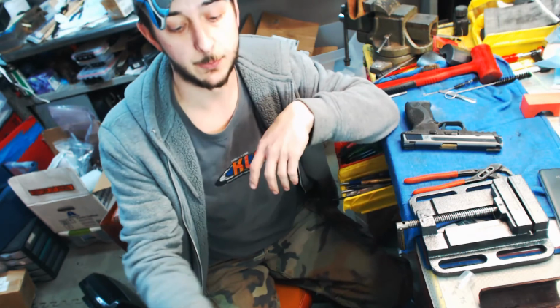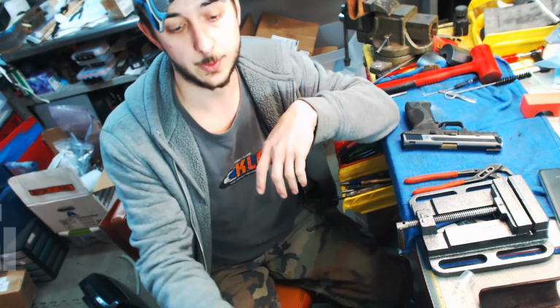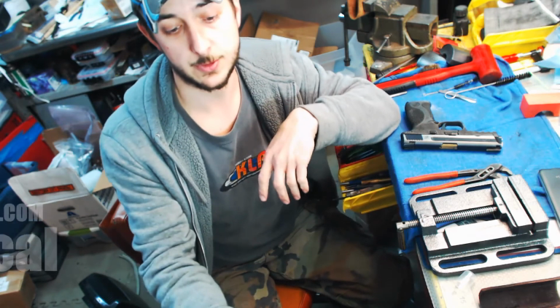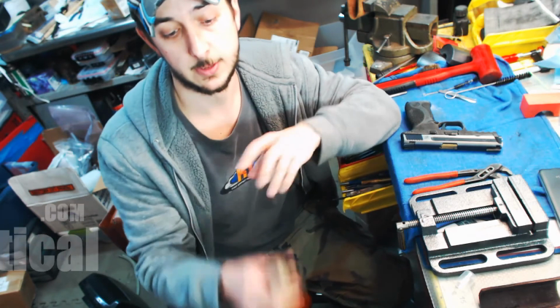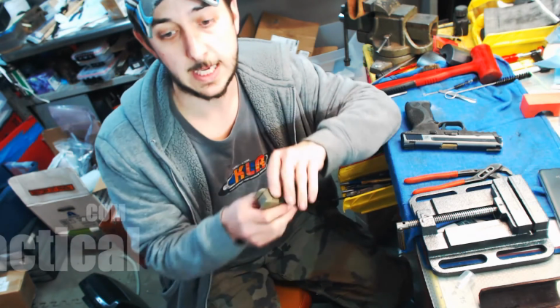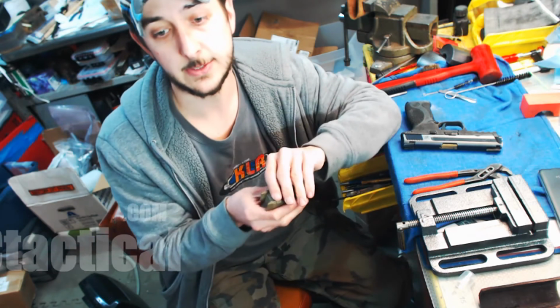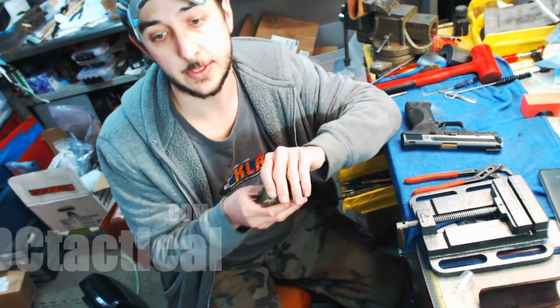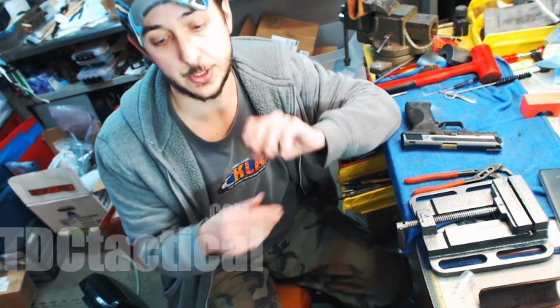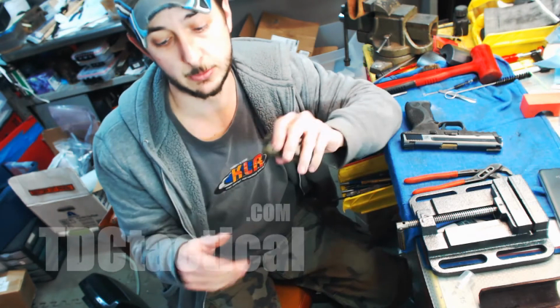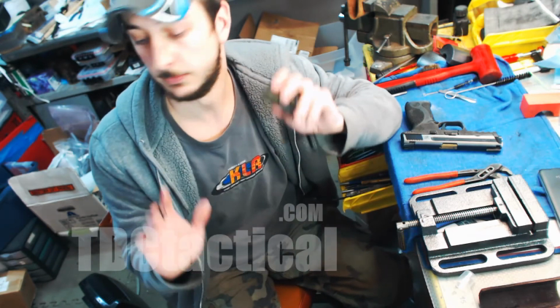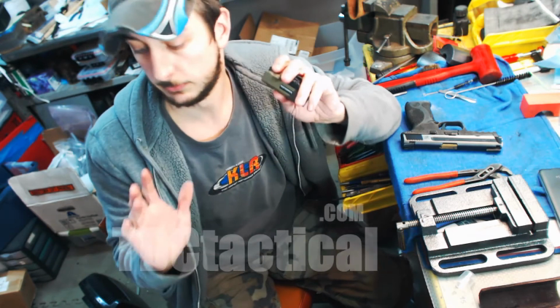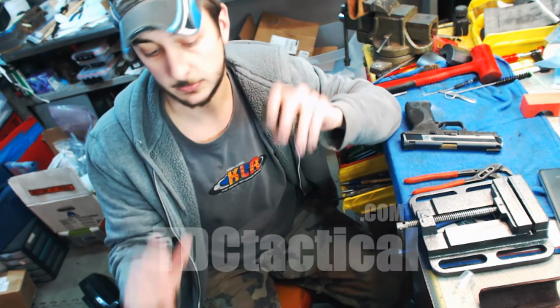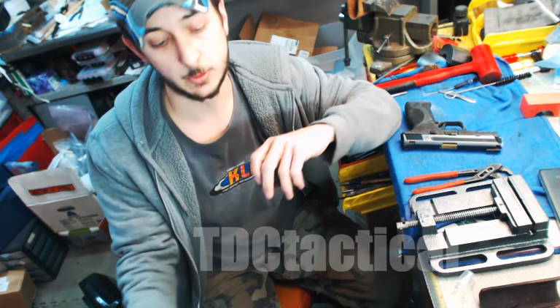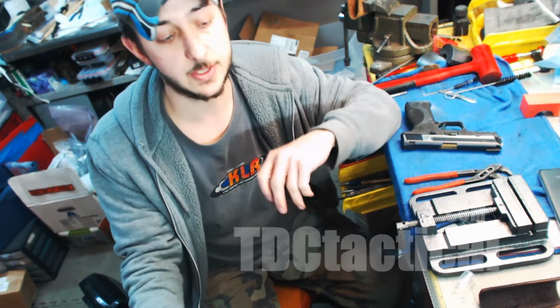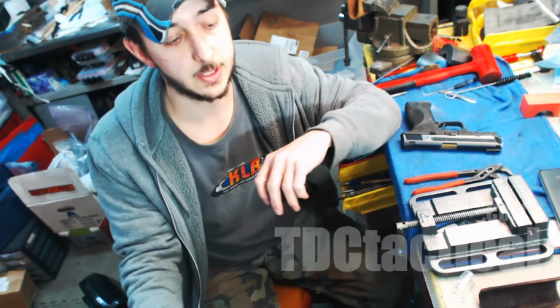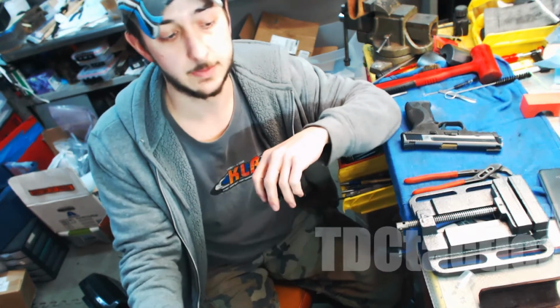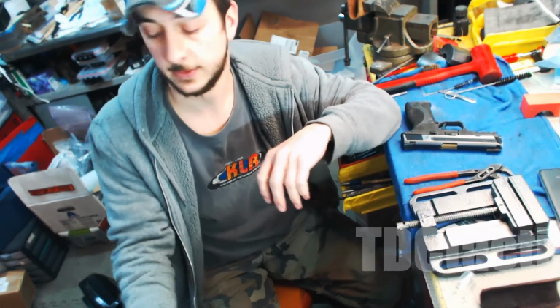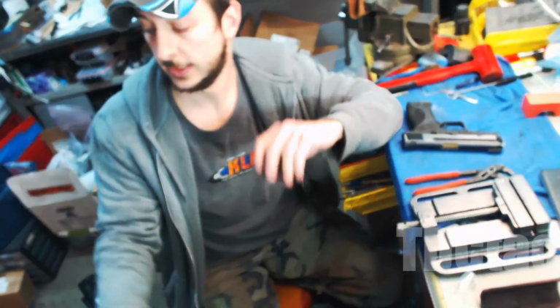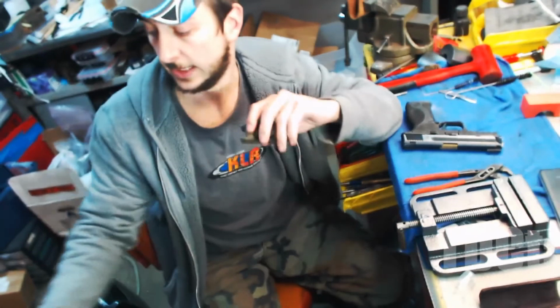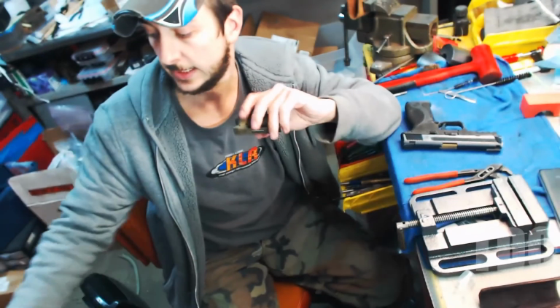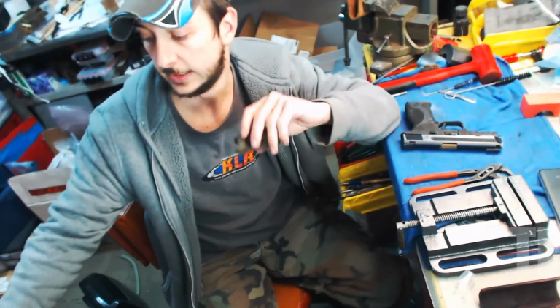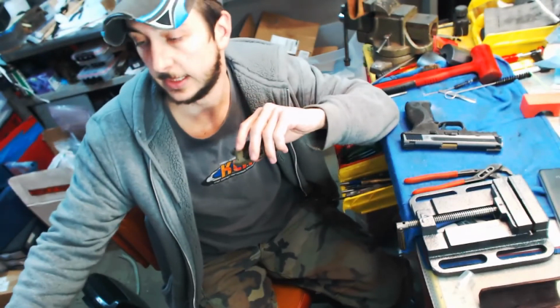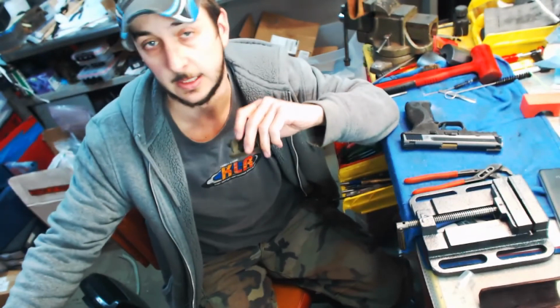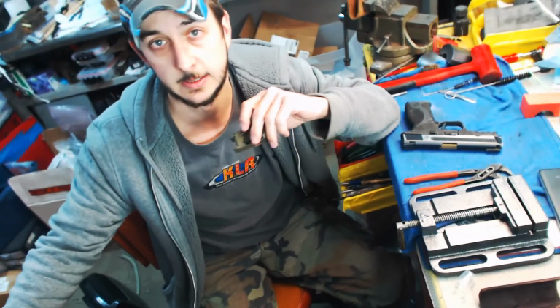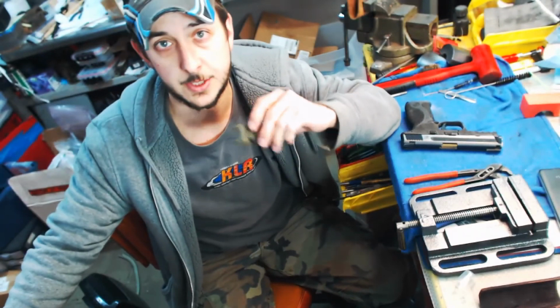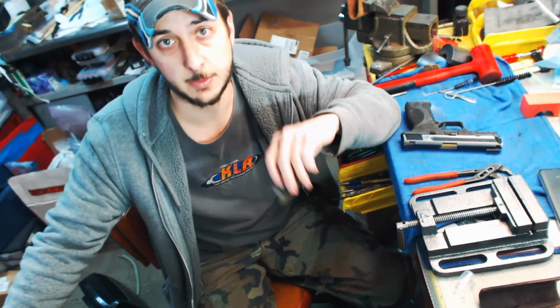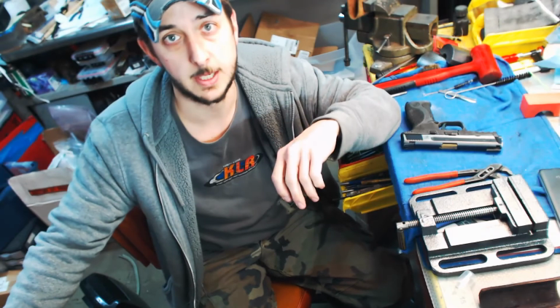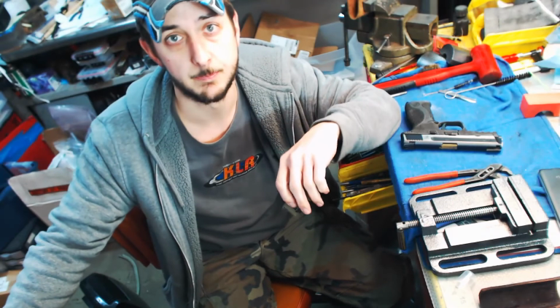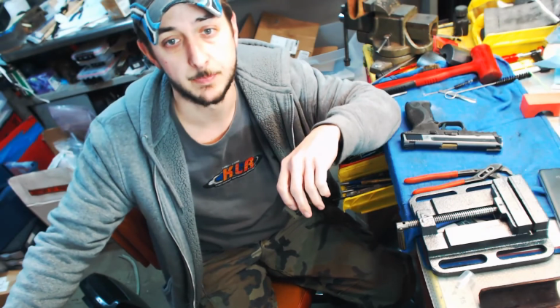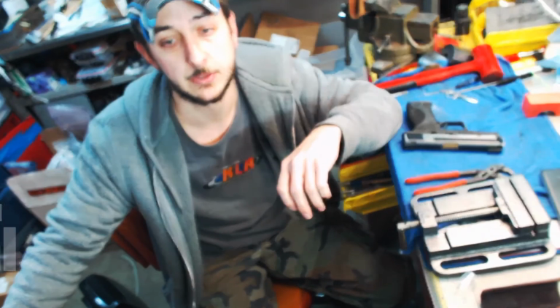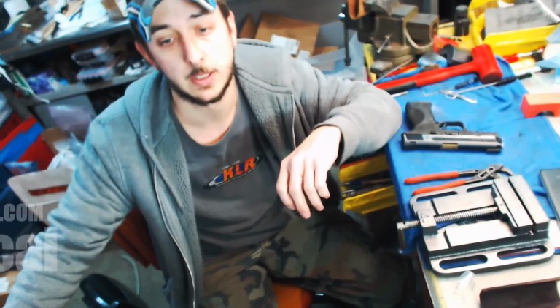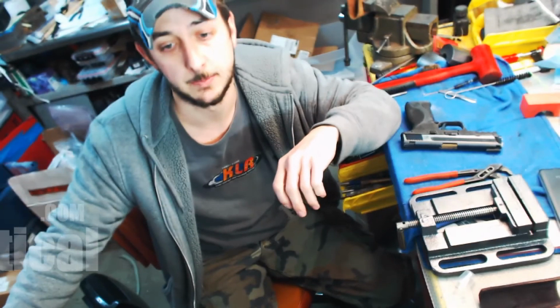Inforce lights in general — great stuff. Check them out. Thanks a lot.